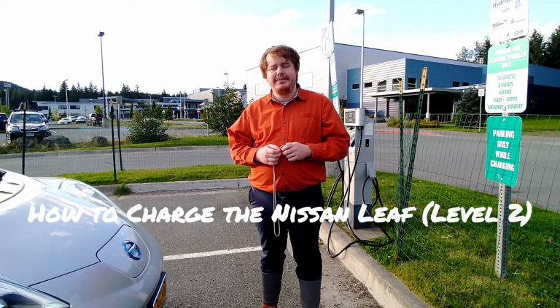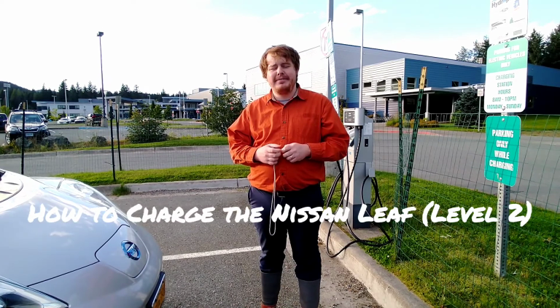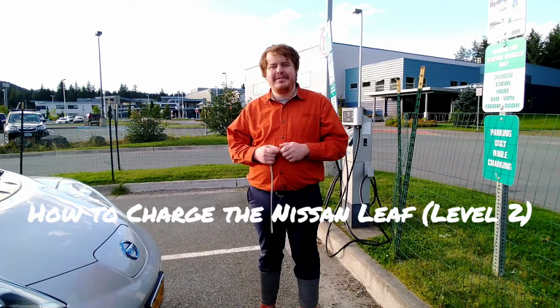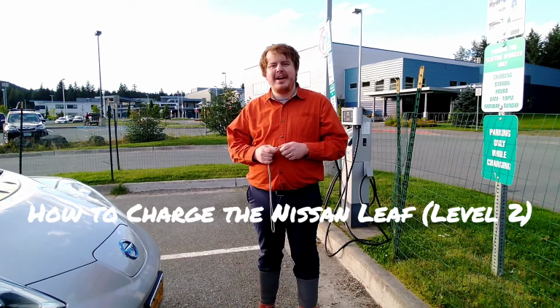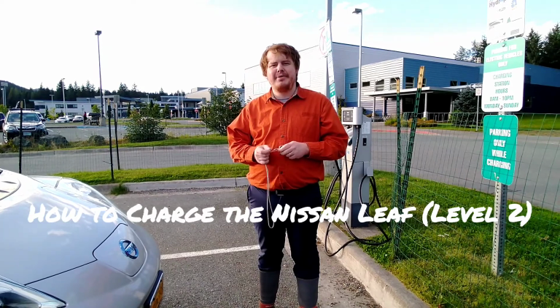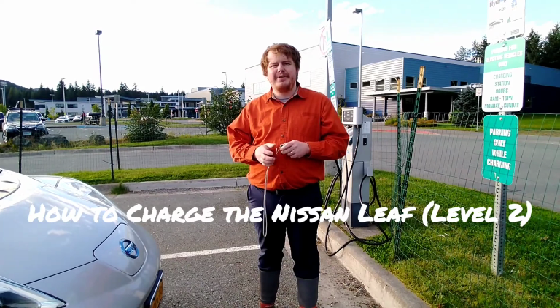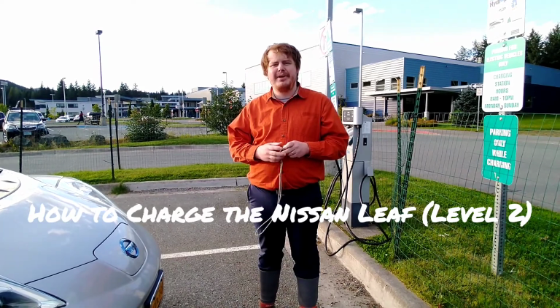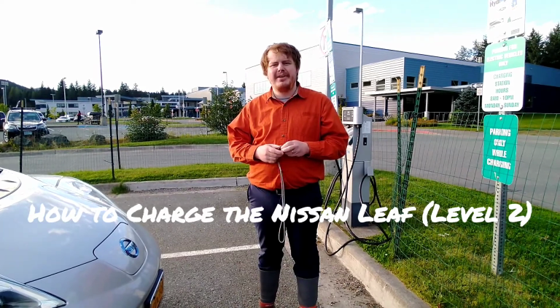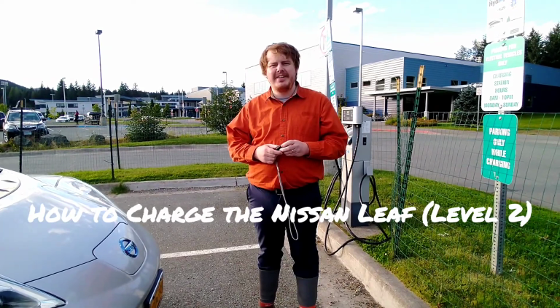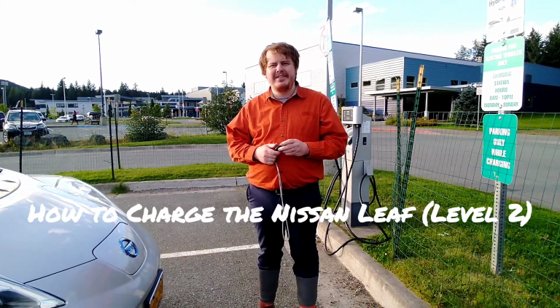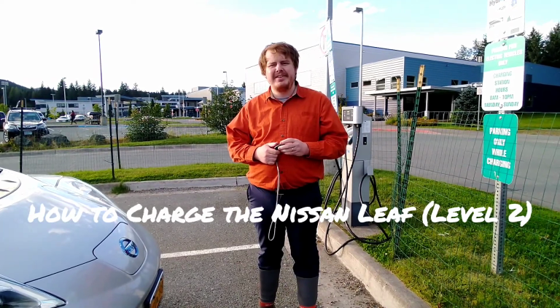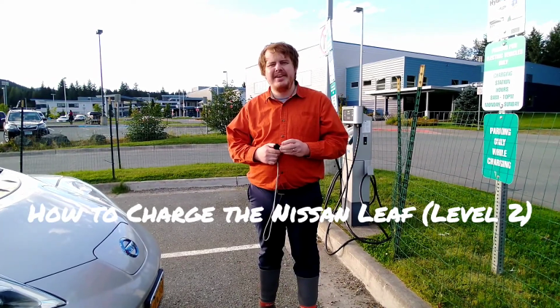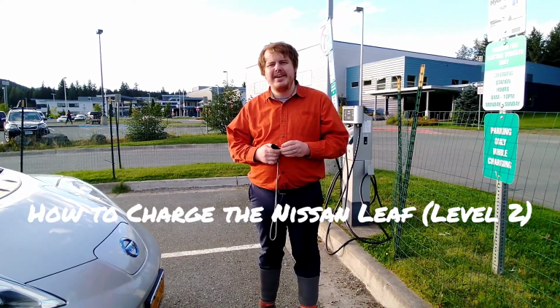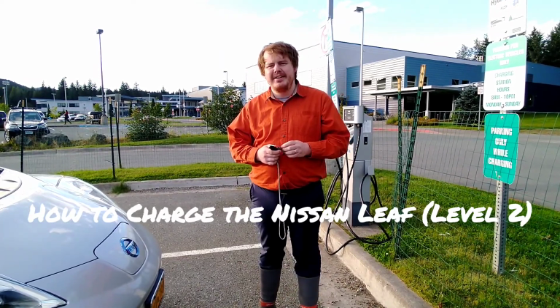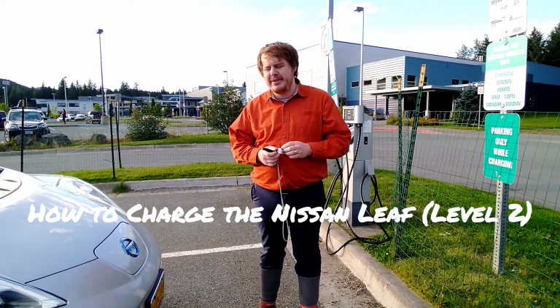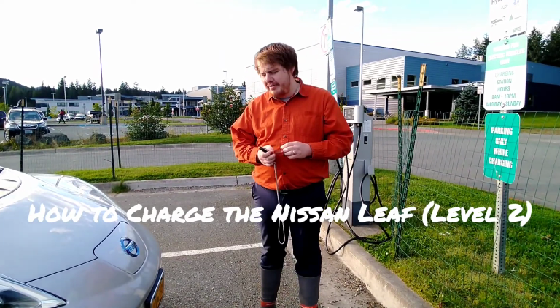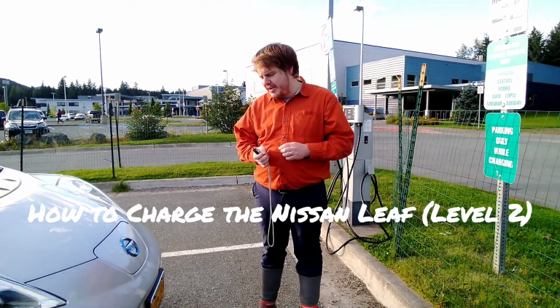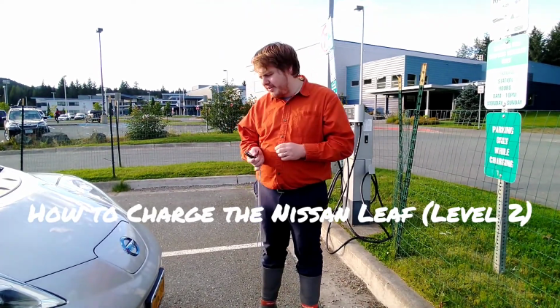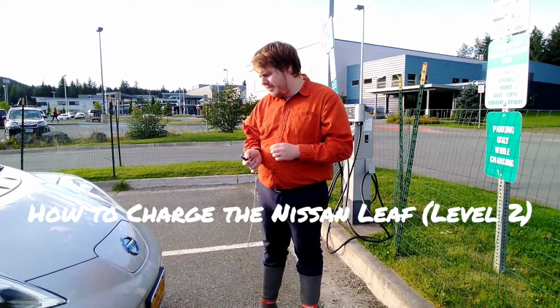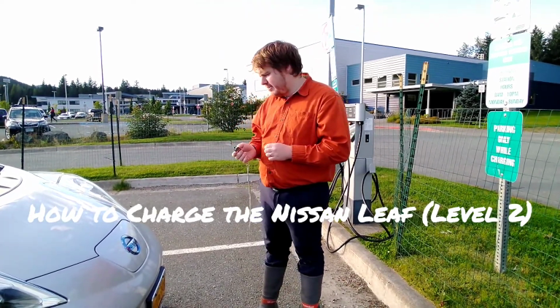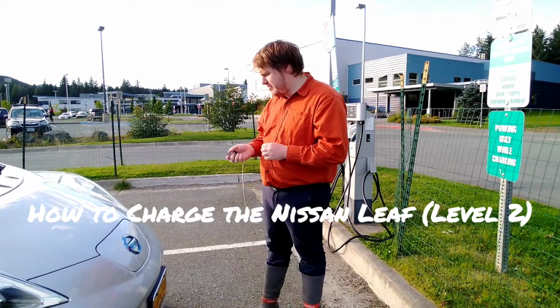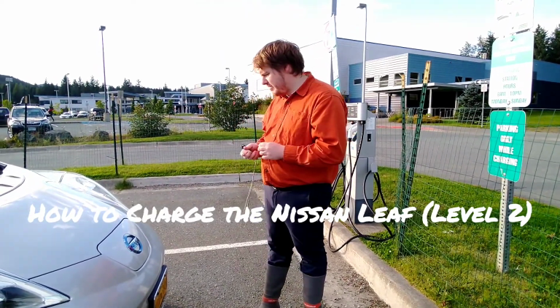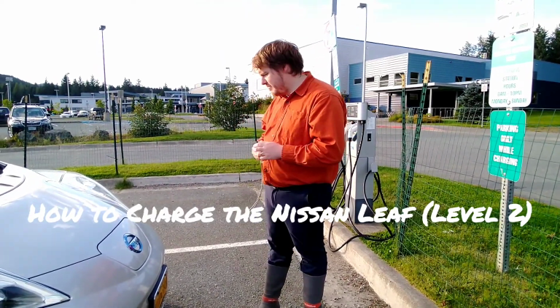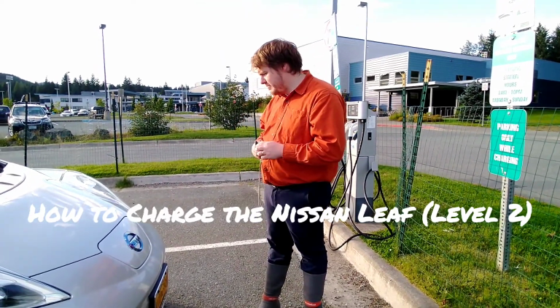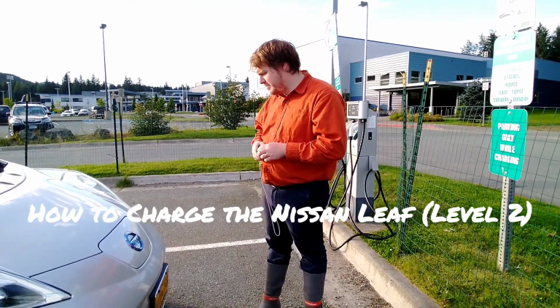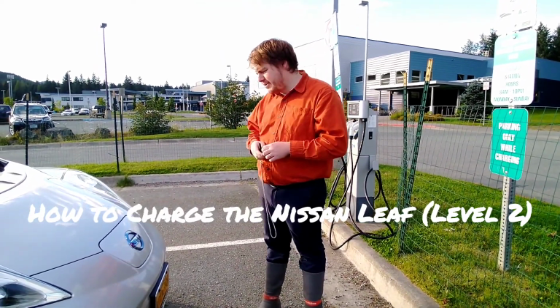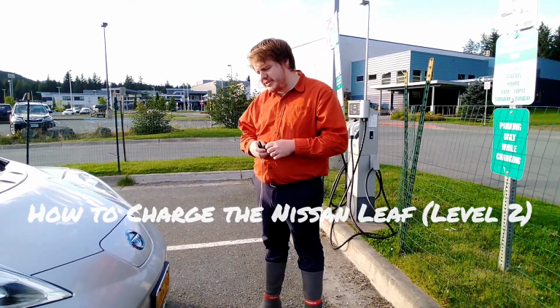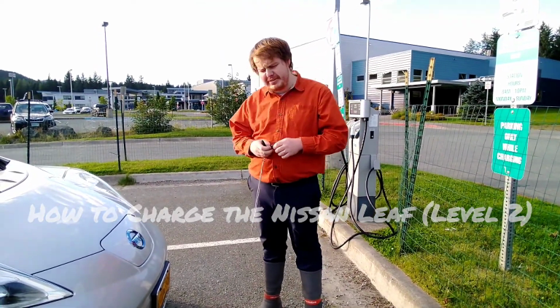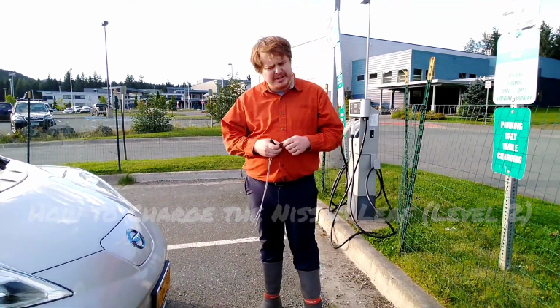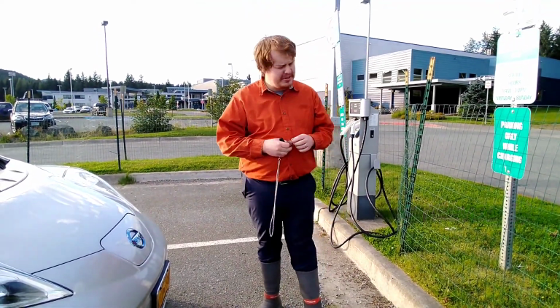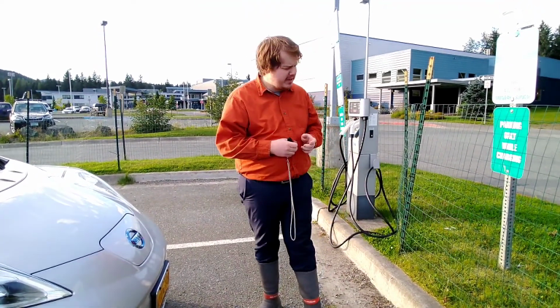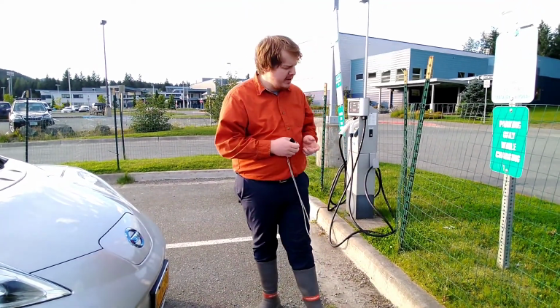Hello, back with The Green Alaskan. I'm going to go over how to use a level two charging station today.